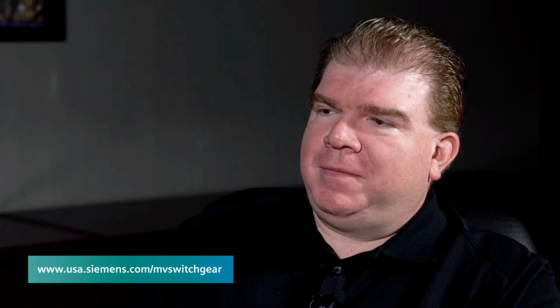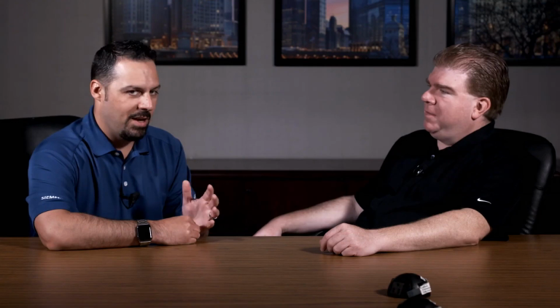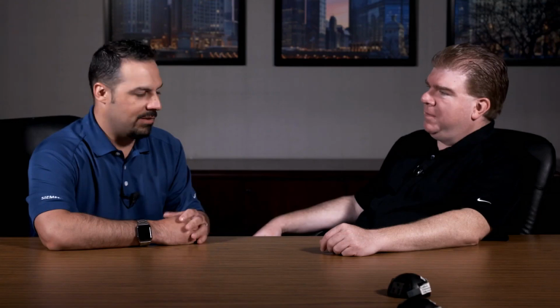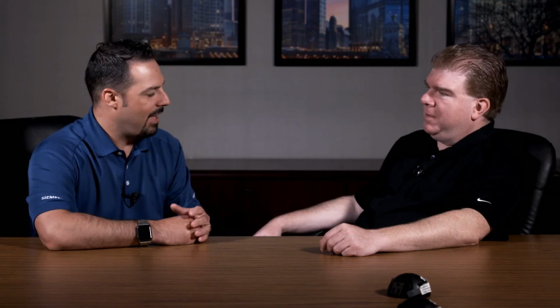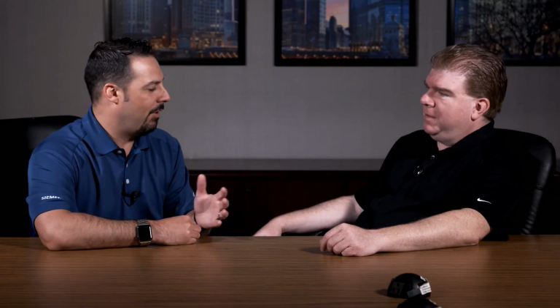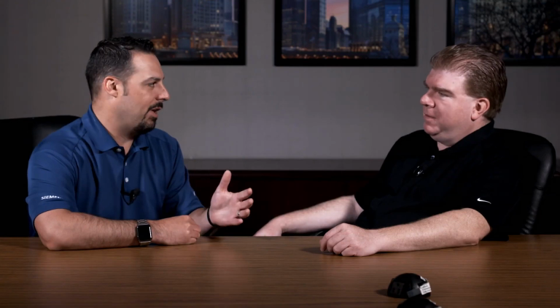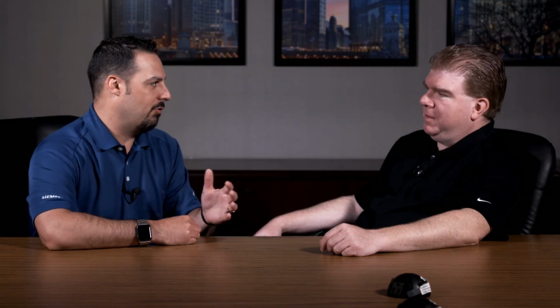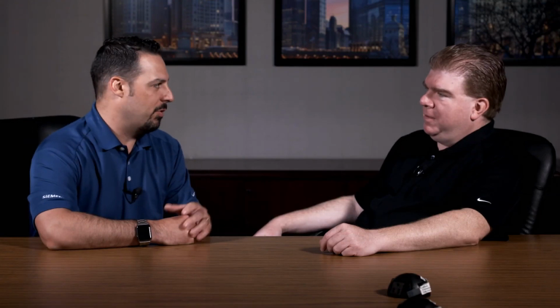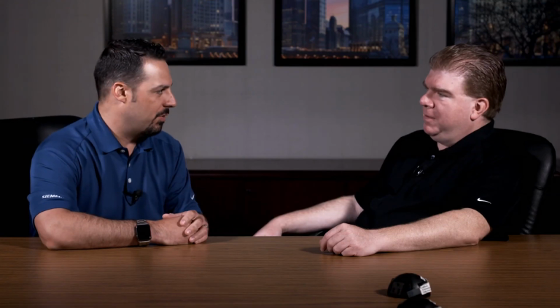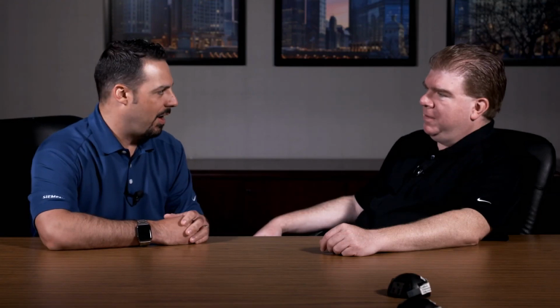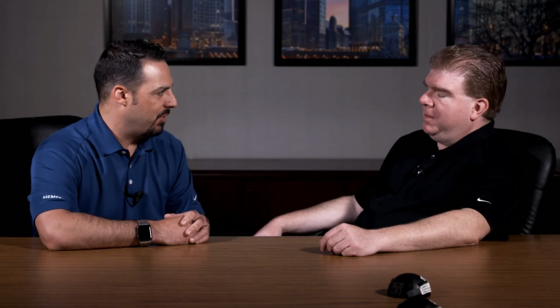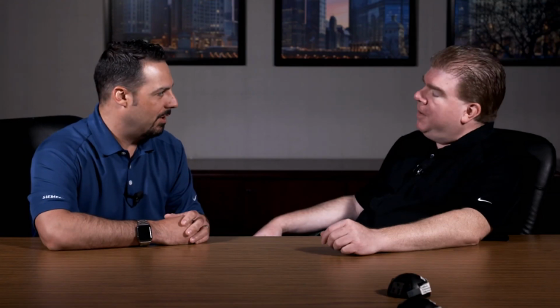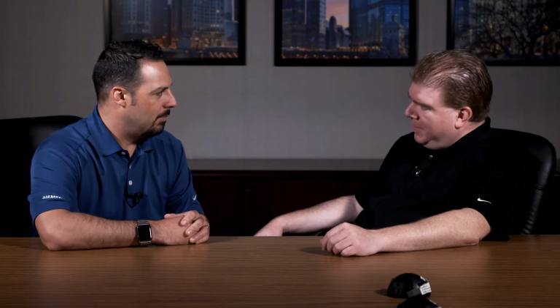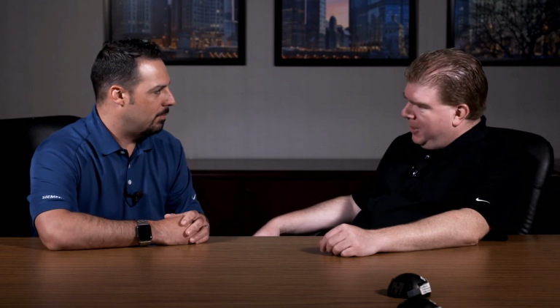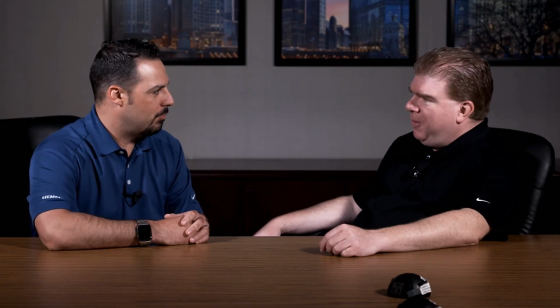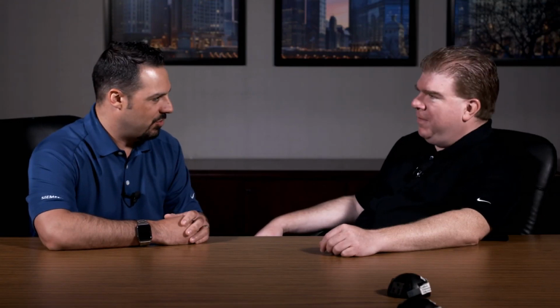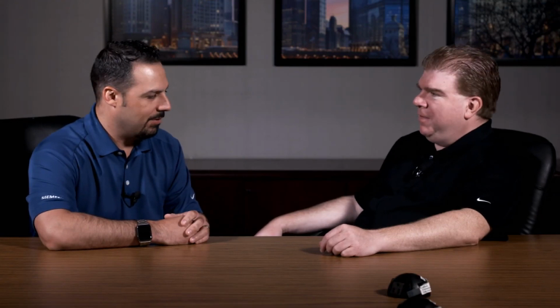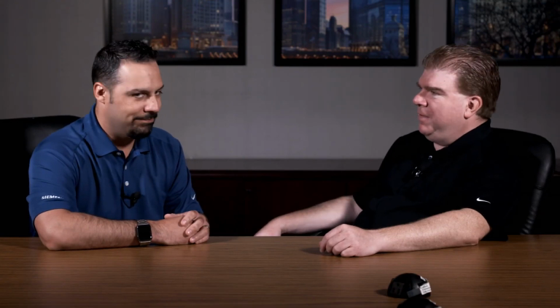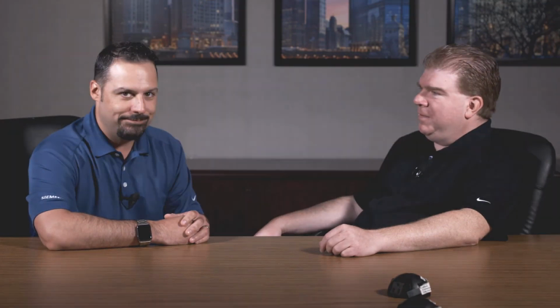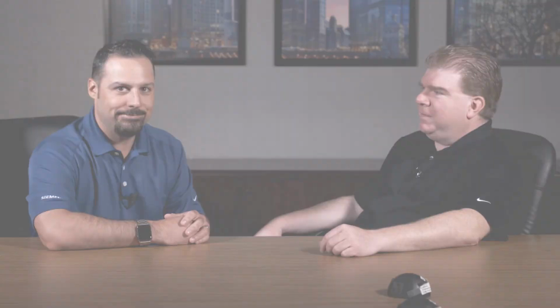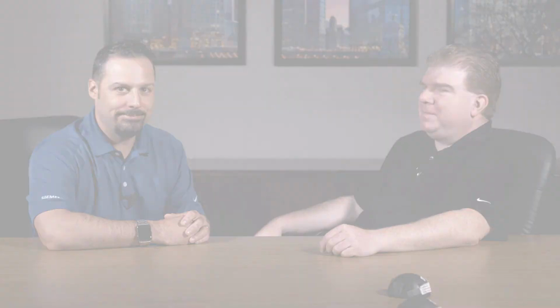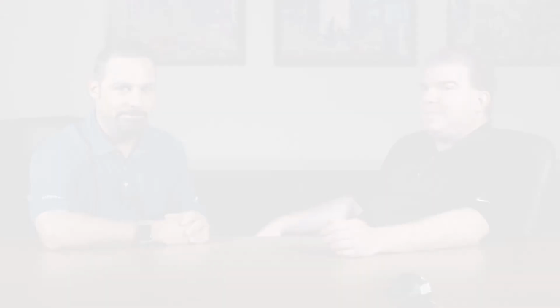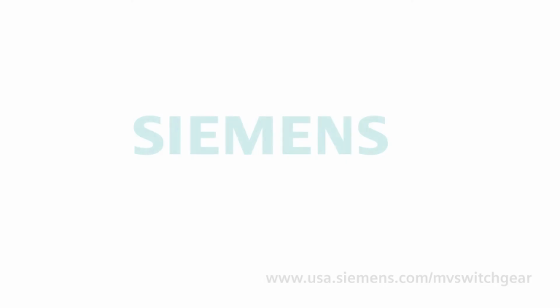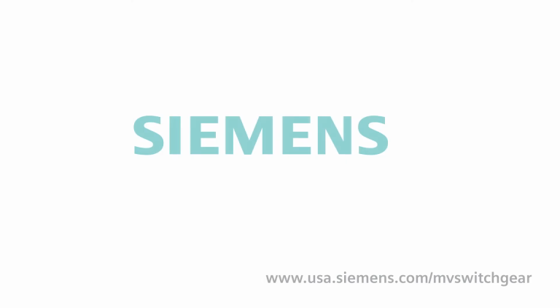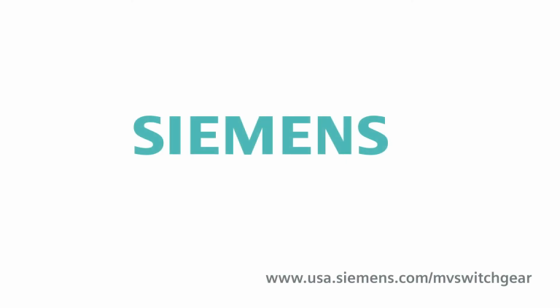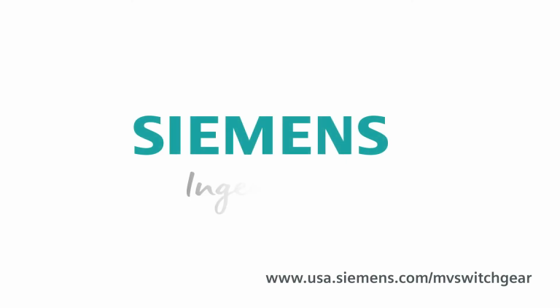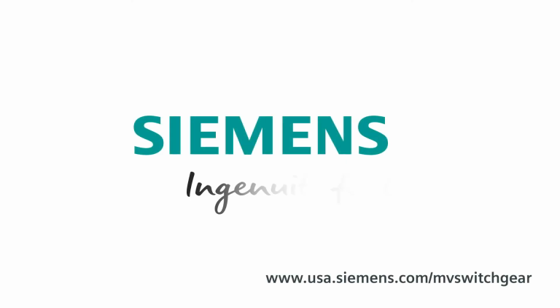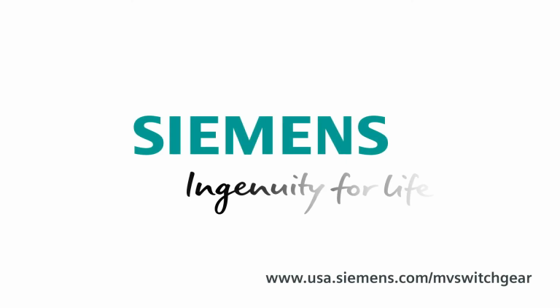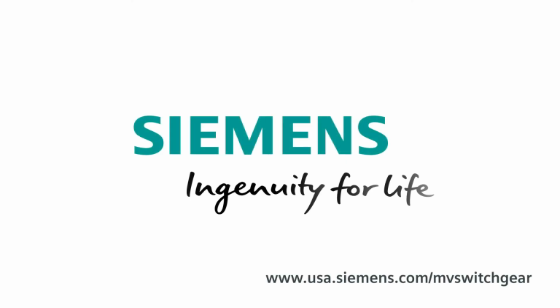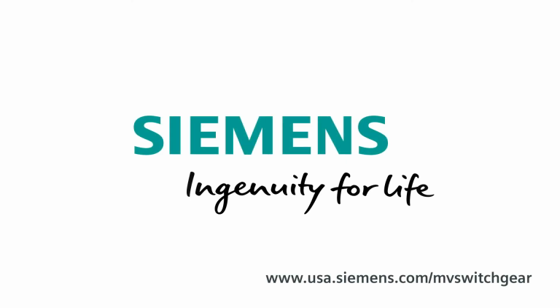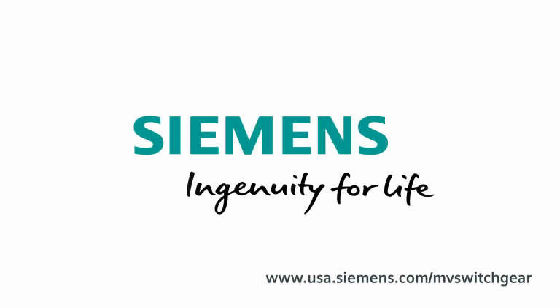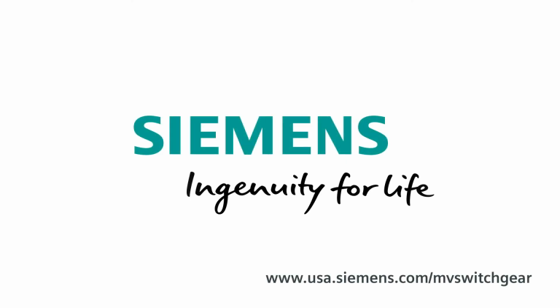Fantastic. Alan, thank you so much for your time today. Thank you. Appreciate it.